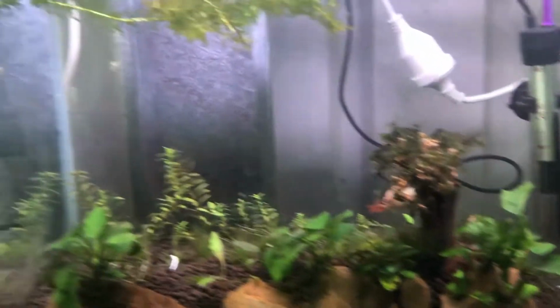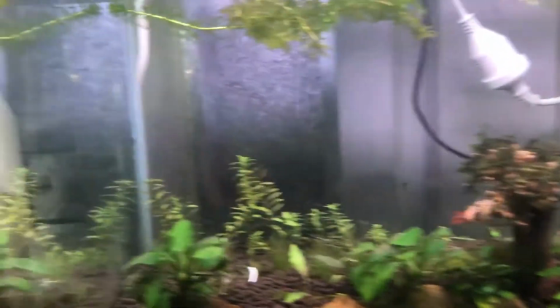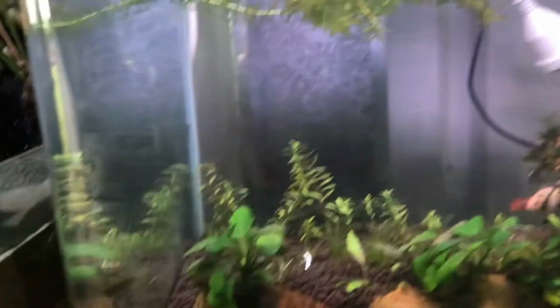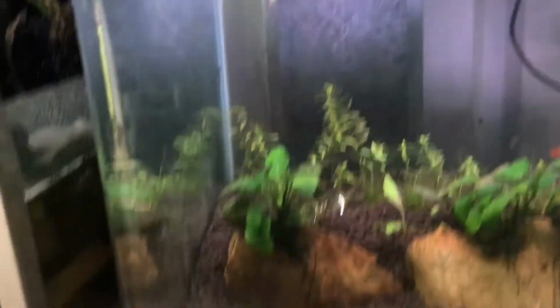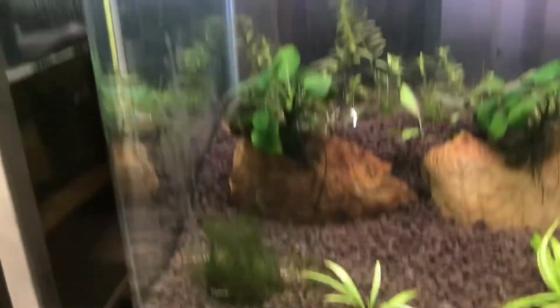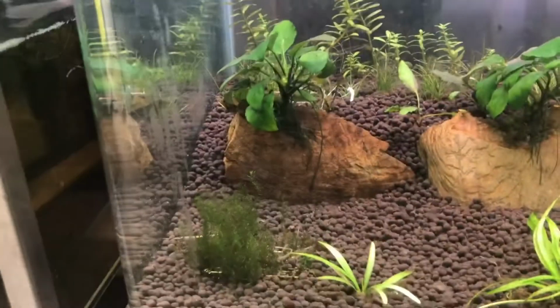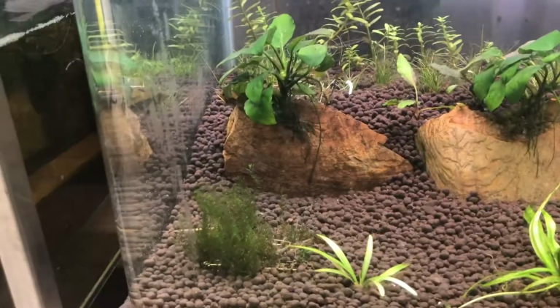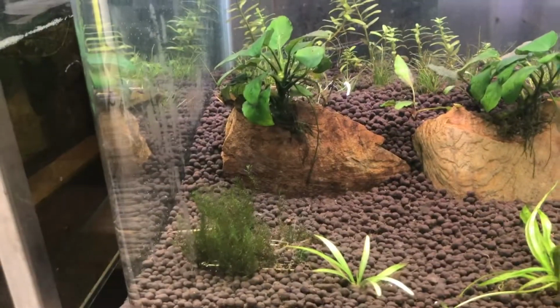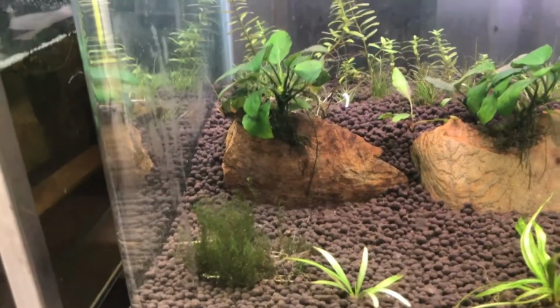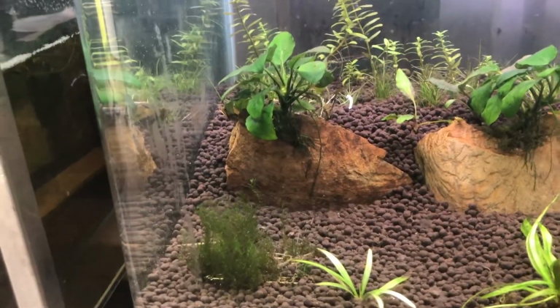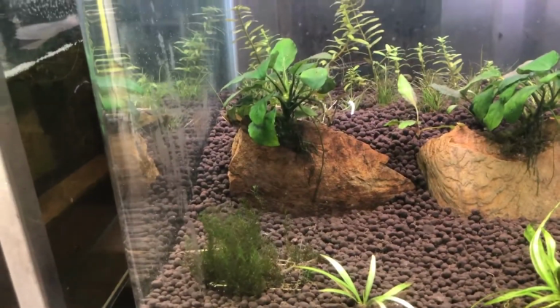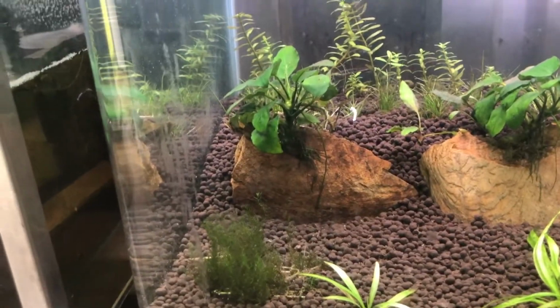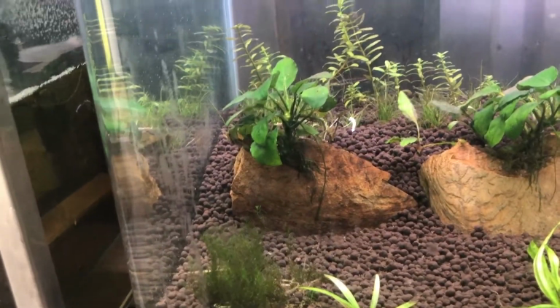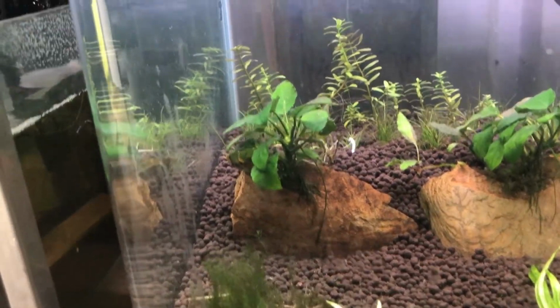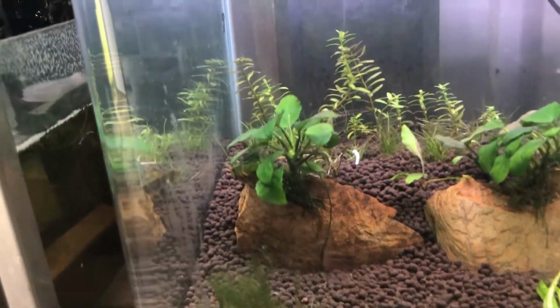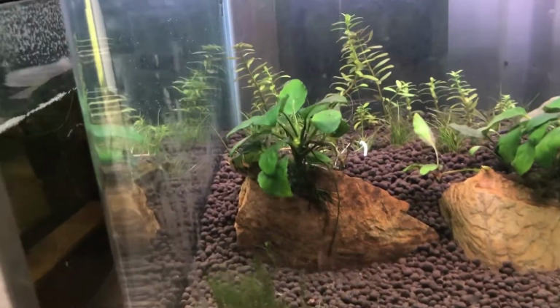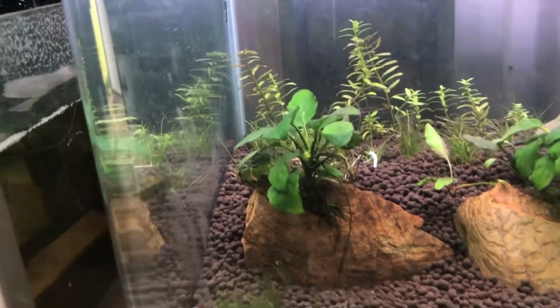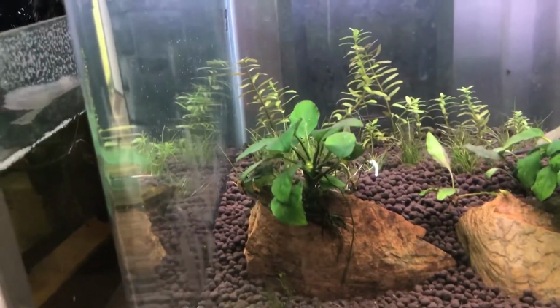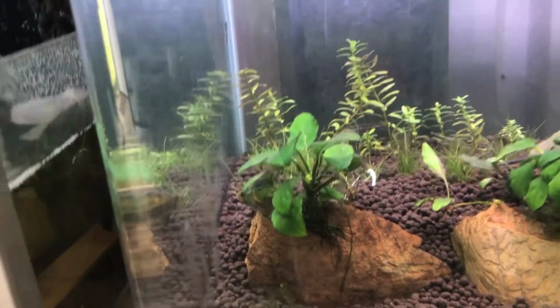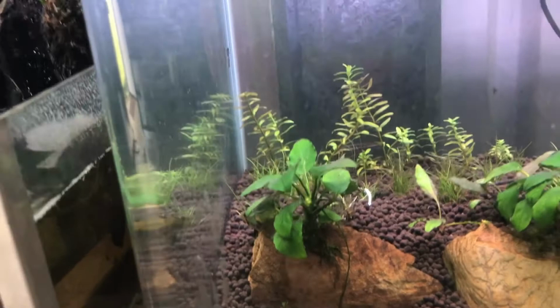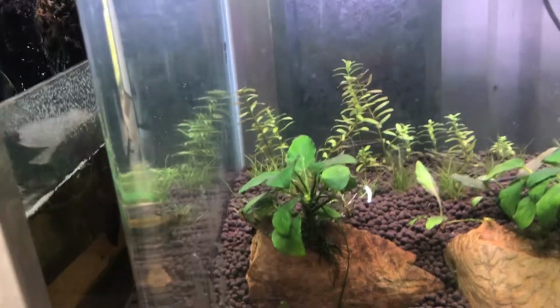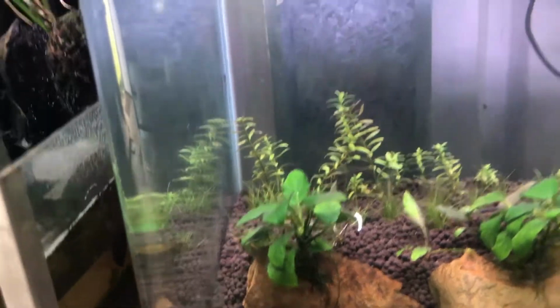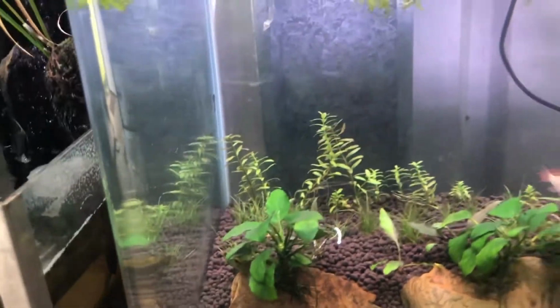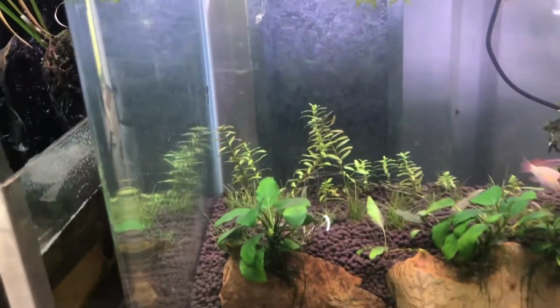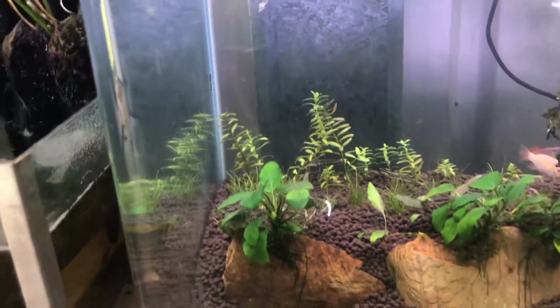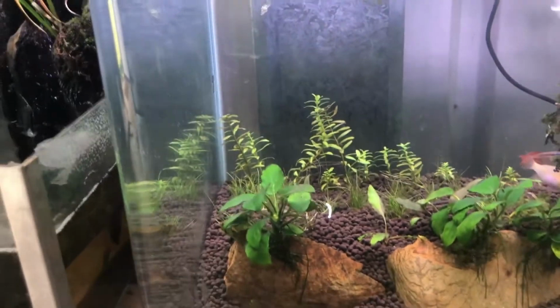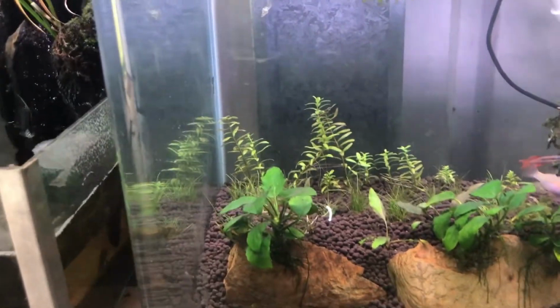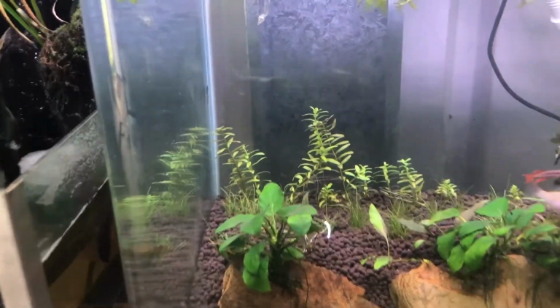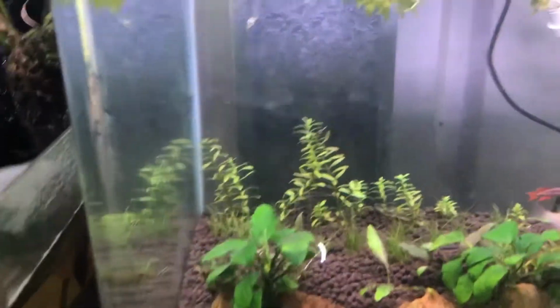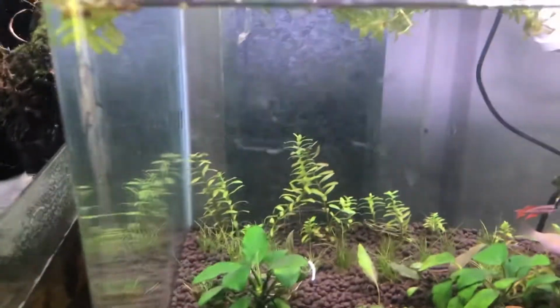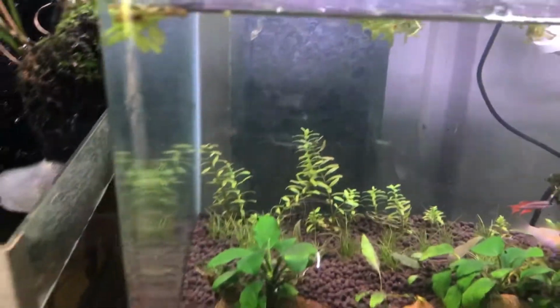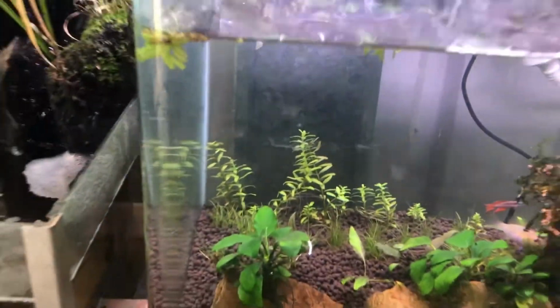I have been watching the female Pelvicachromis really closely. When she brings out the fry, I'm going to try and take the fry off her.